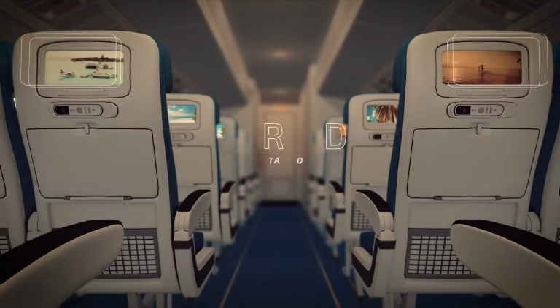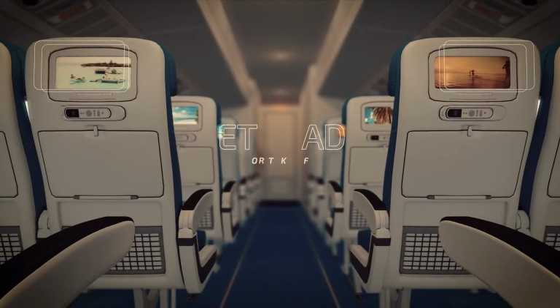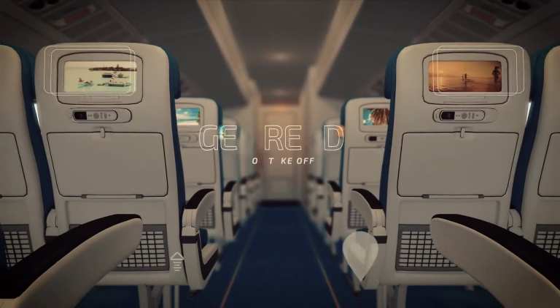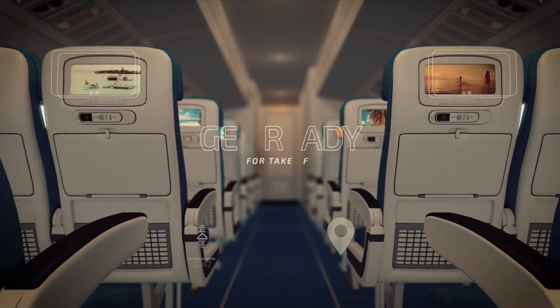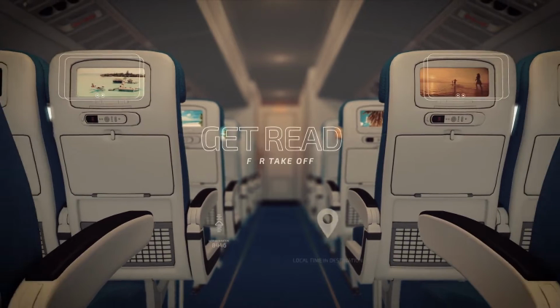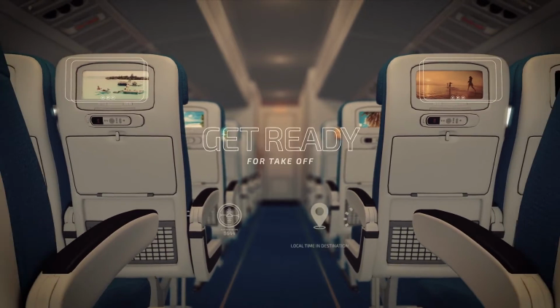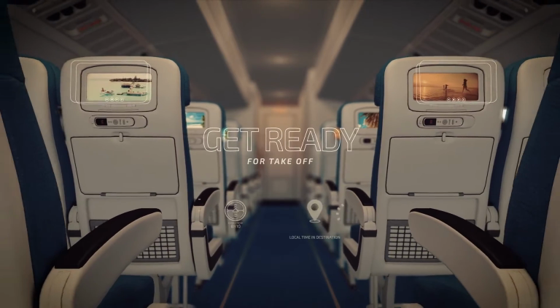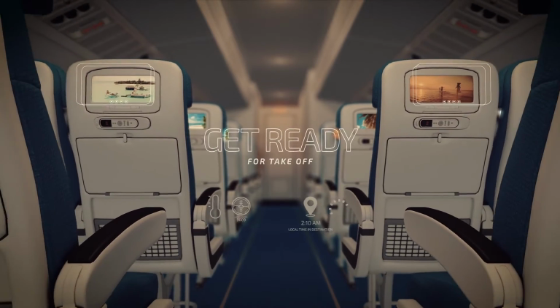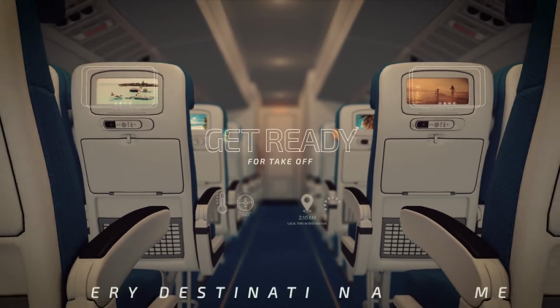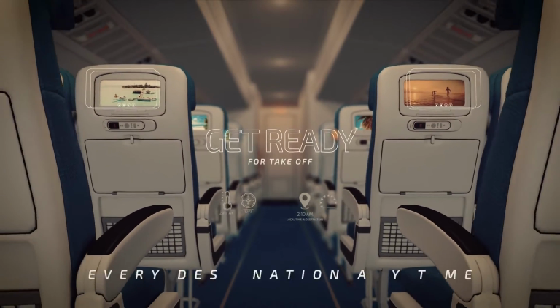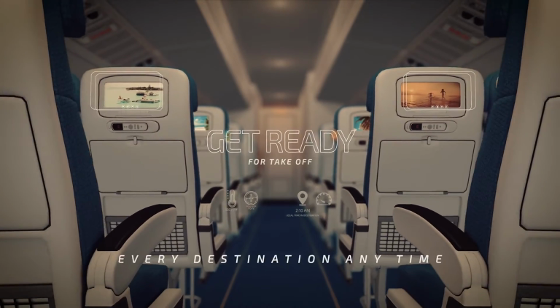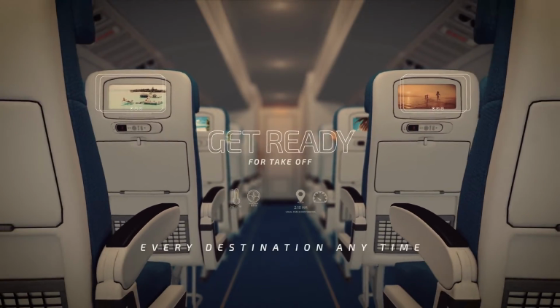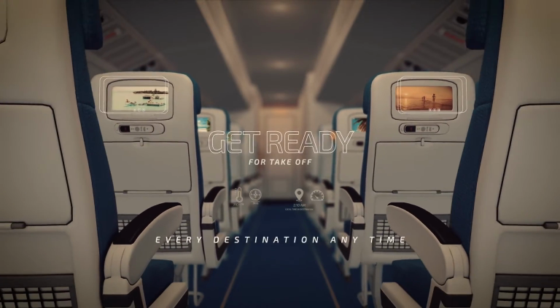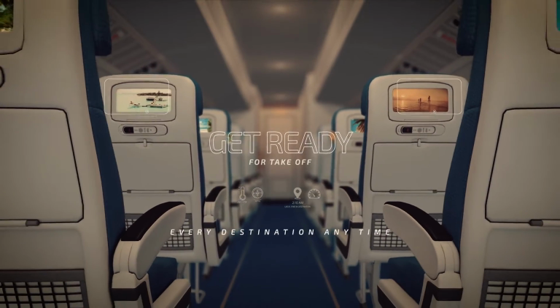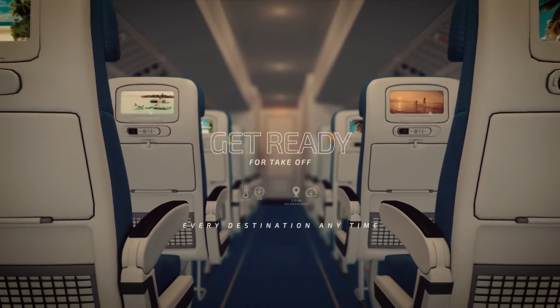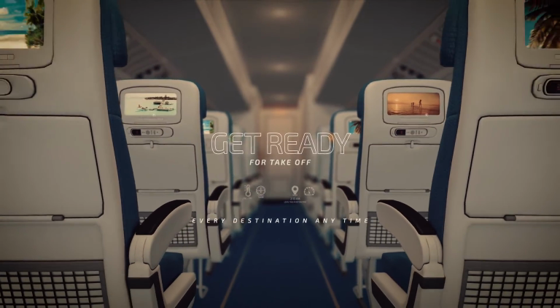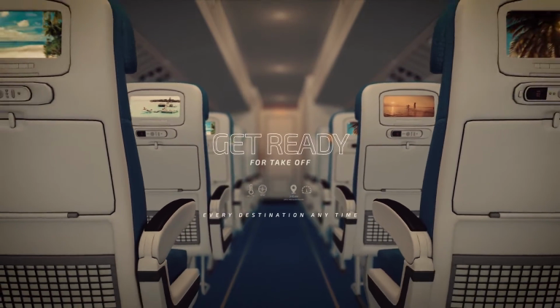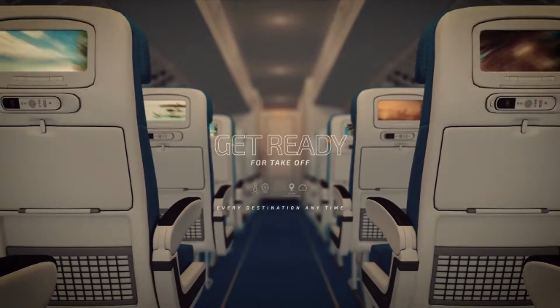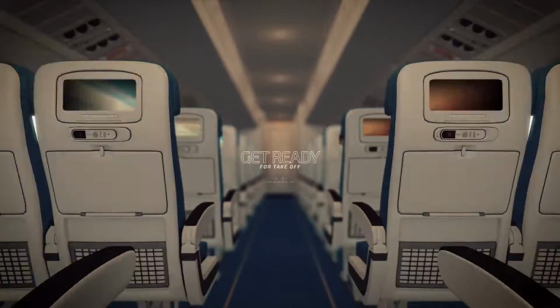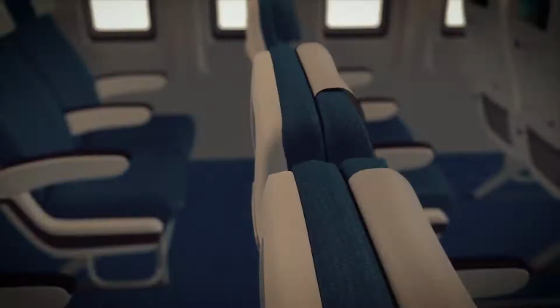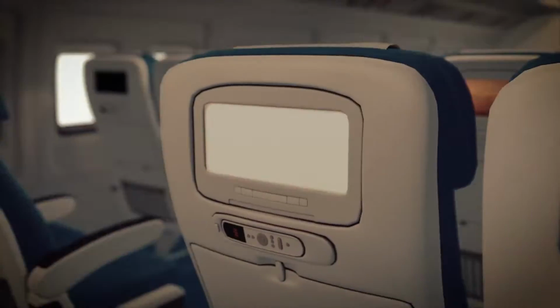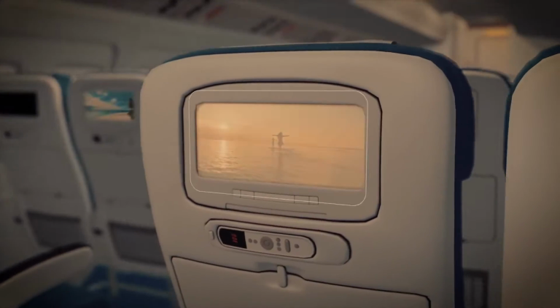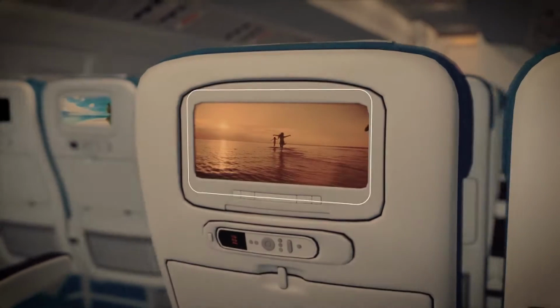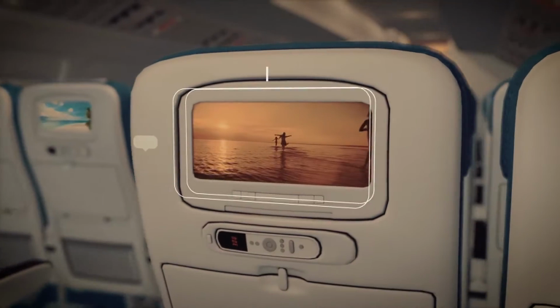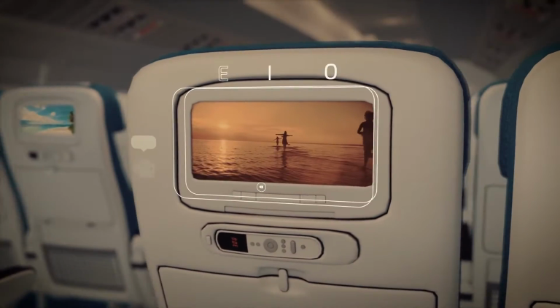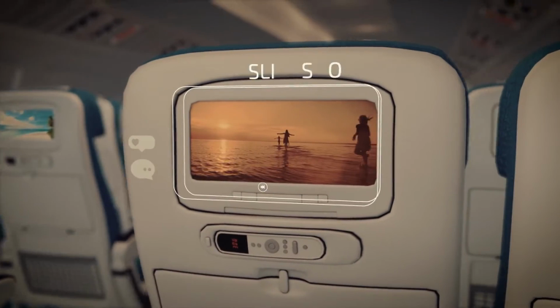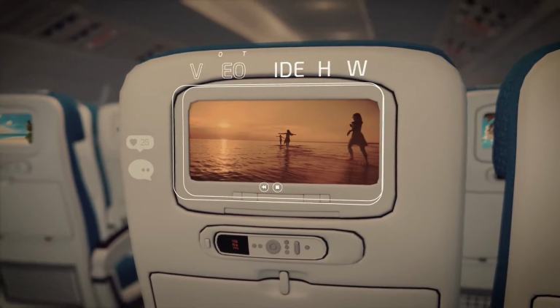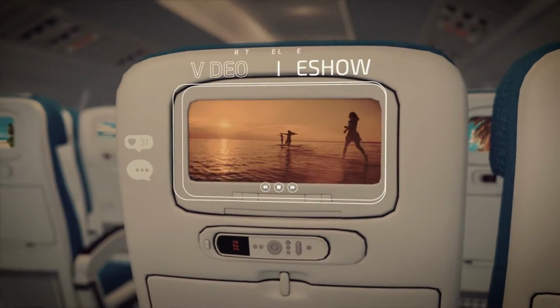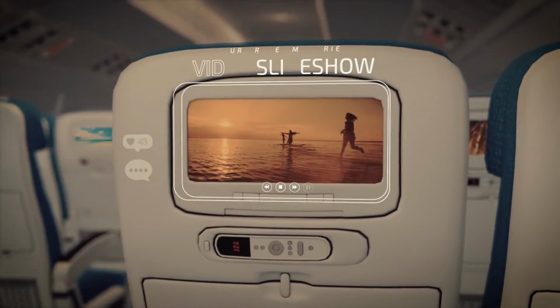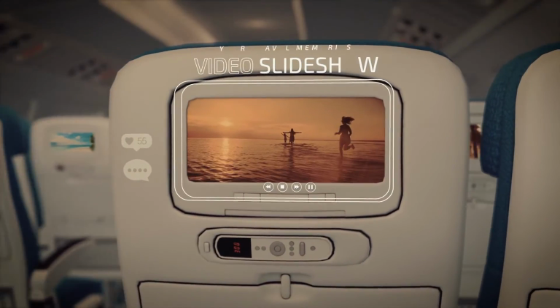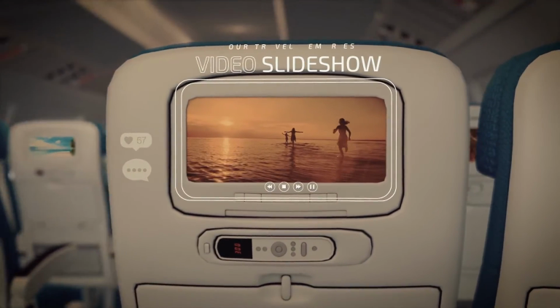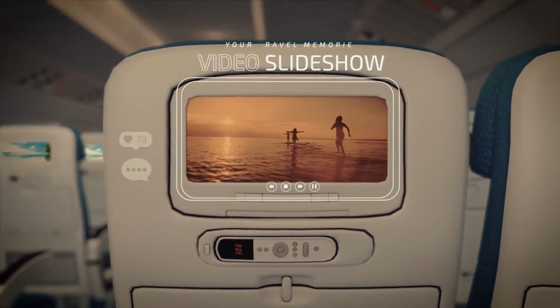Set, trim down. Set for takeoff. Autopilot off. Set for takeoff. Flight control, check. Pressure, check. The content, check. Let's go to the panel.